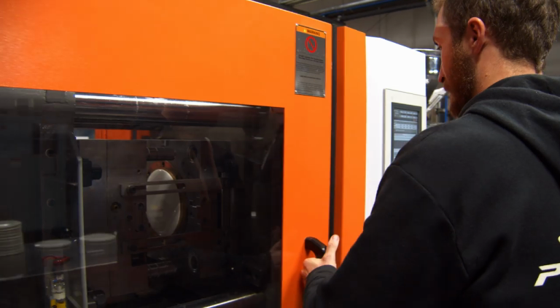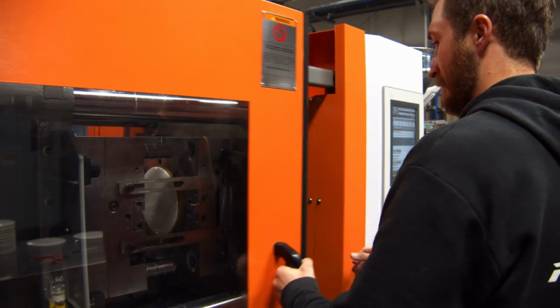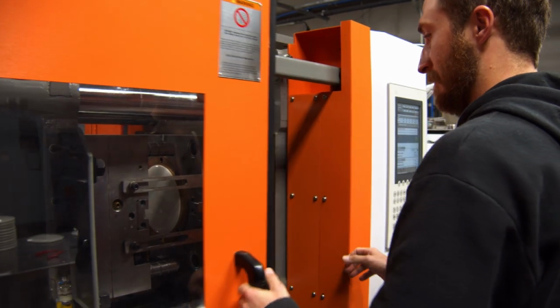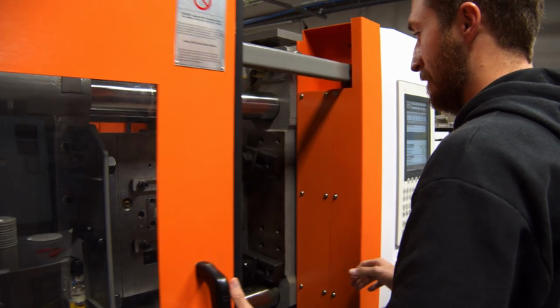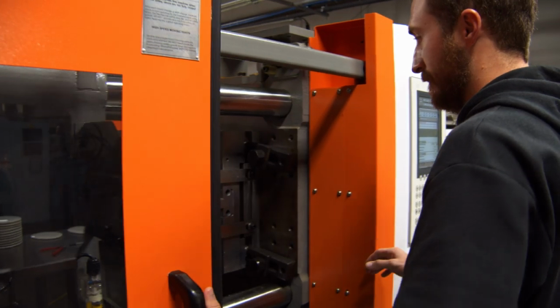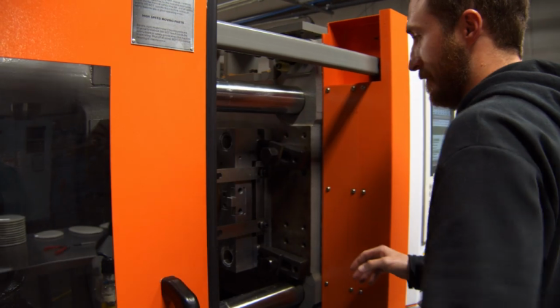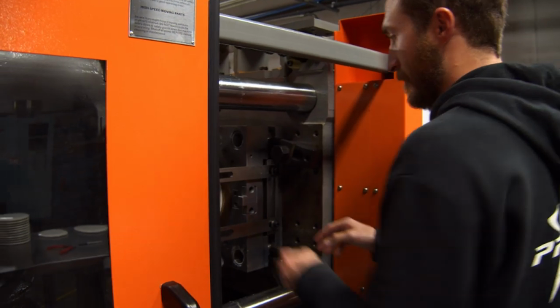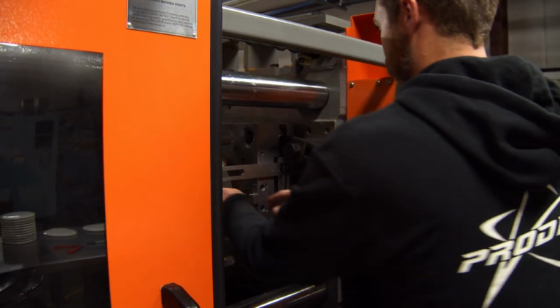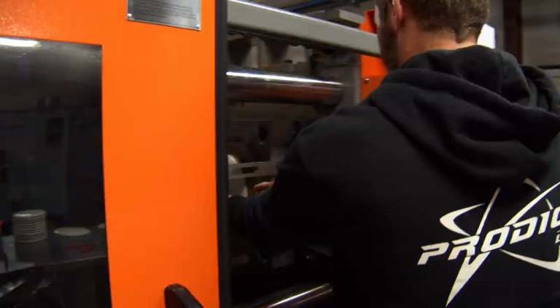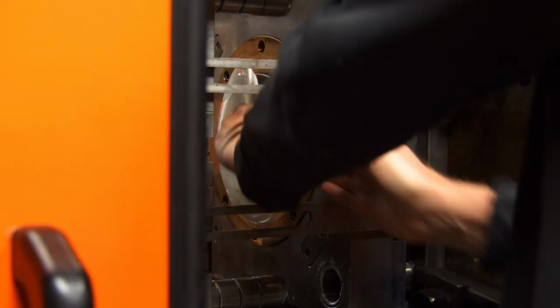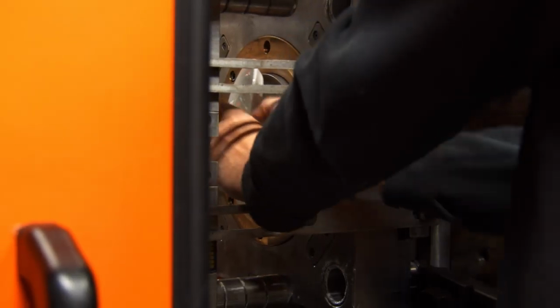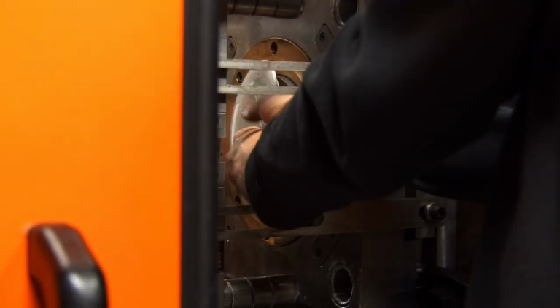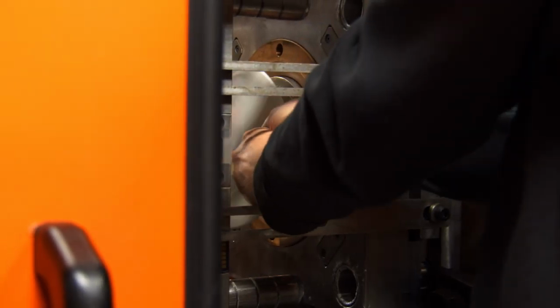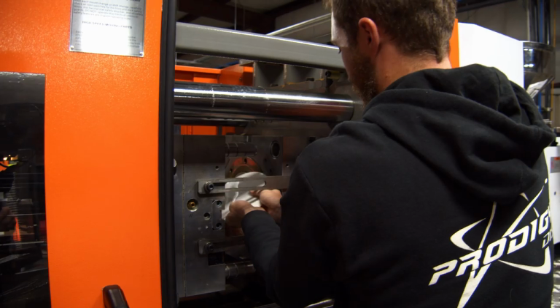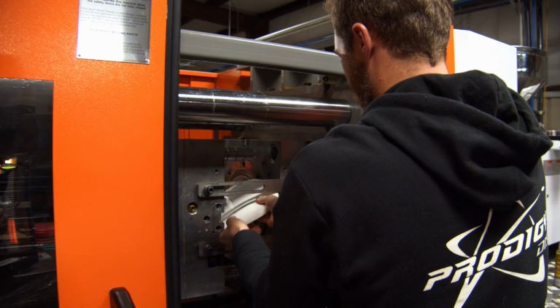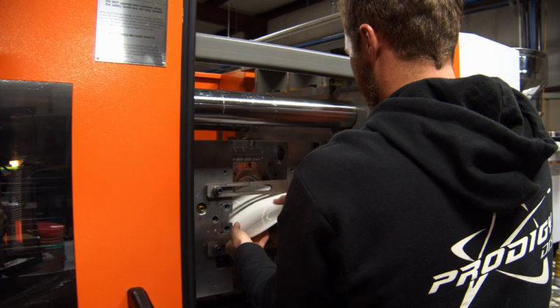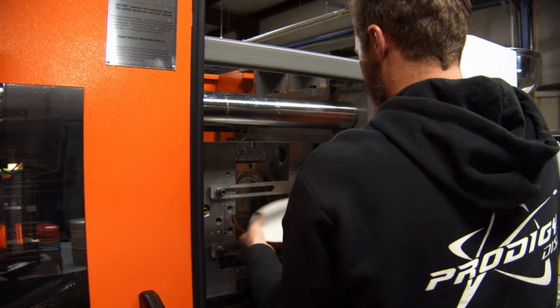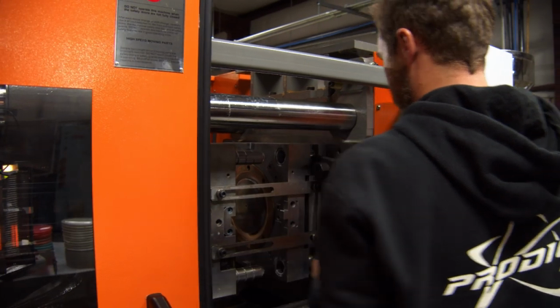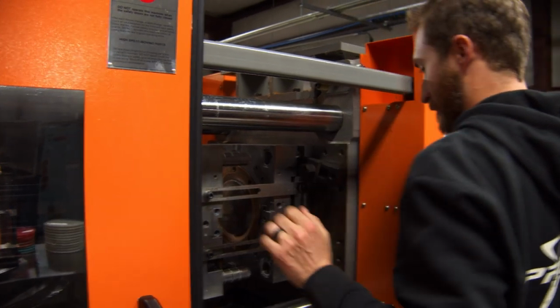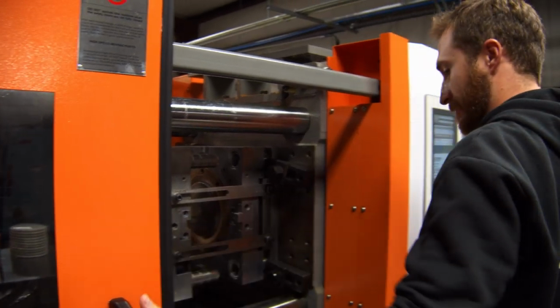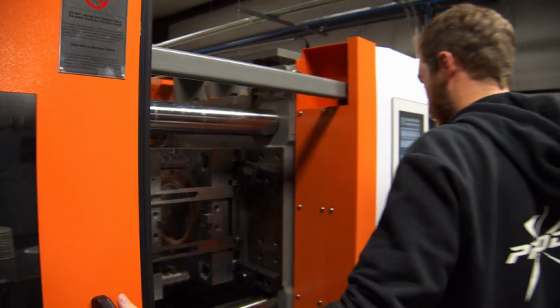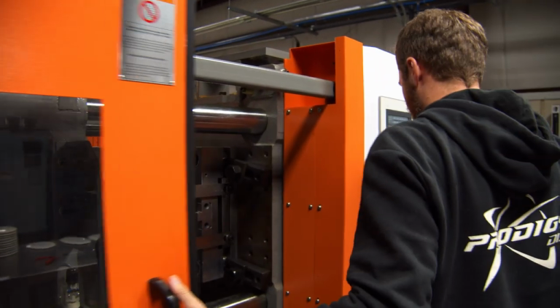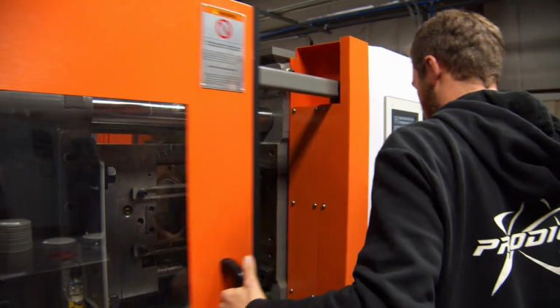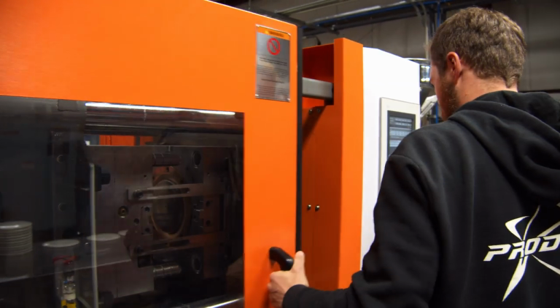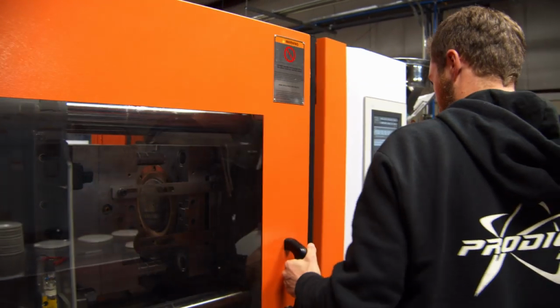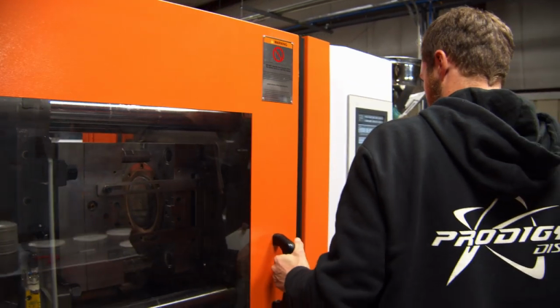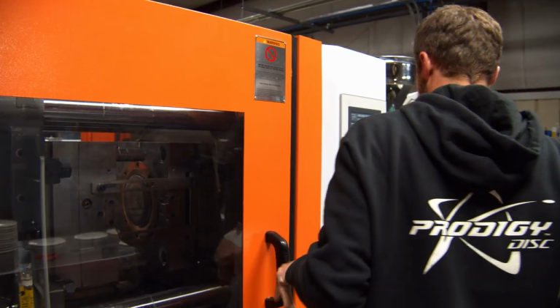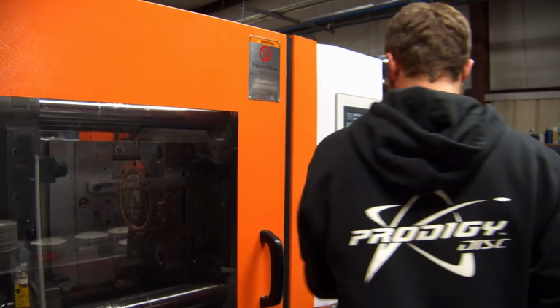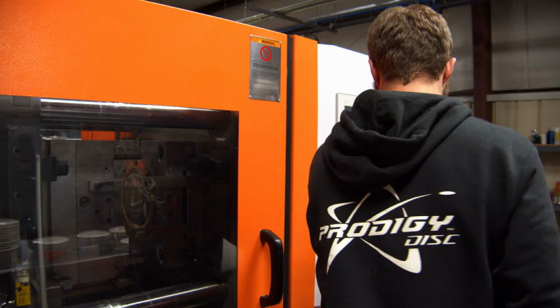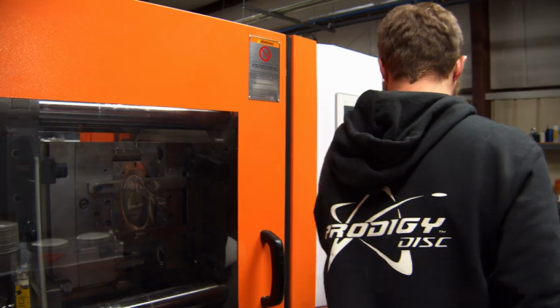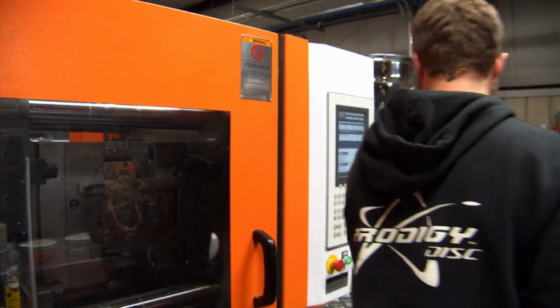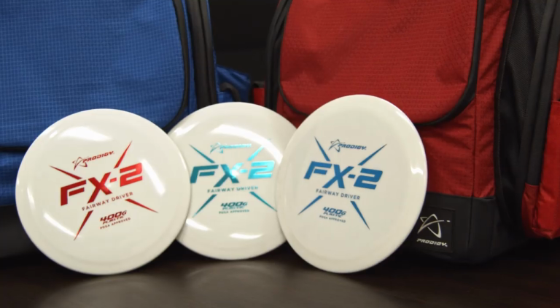My first thought was let's make a disc that we haven't made yet. They said yes to that, and my second thought was, well, when can we get started?